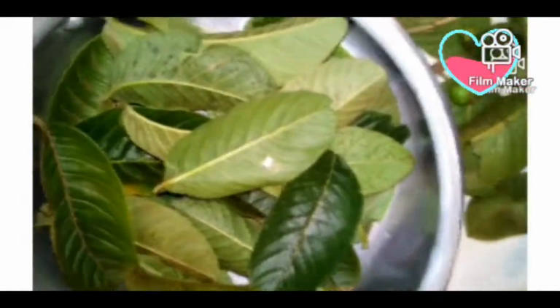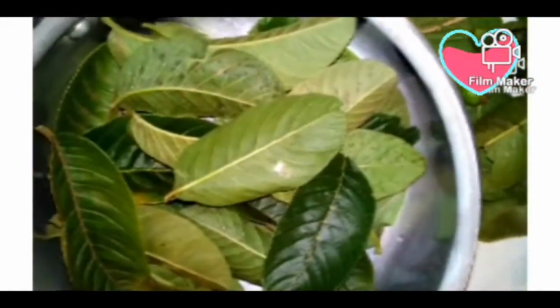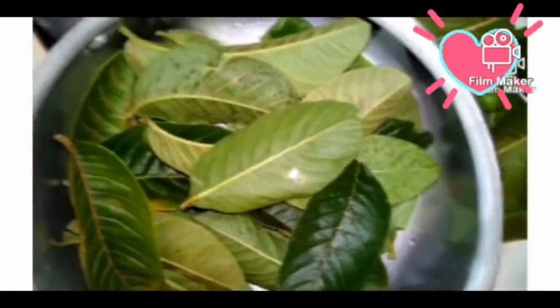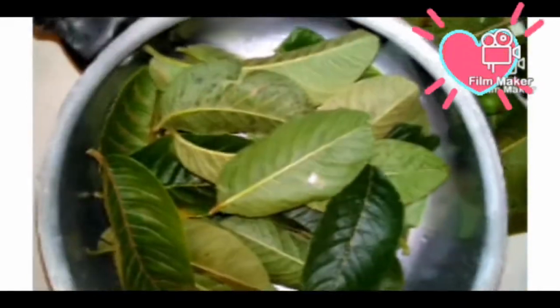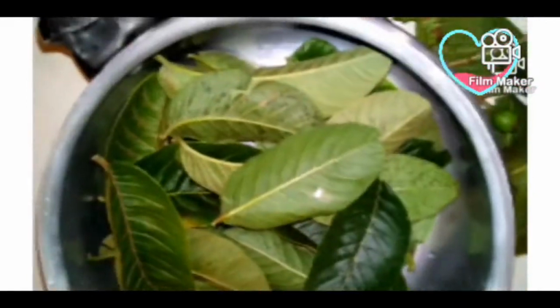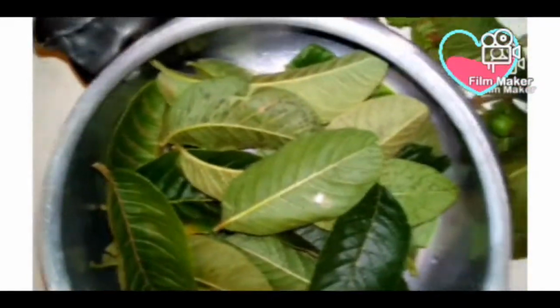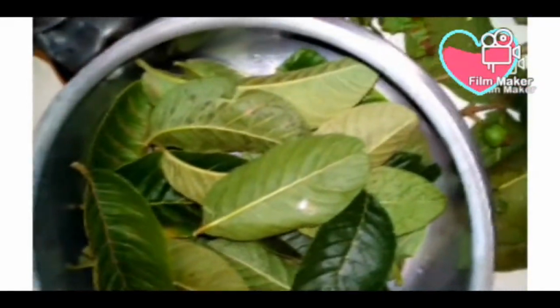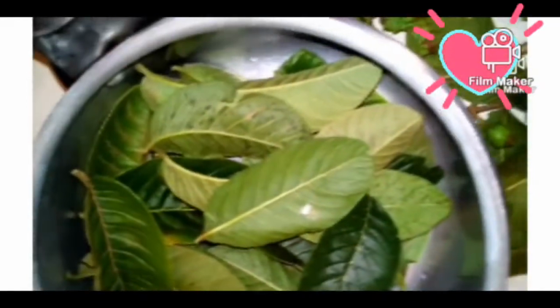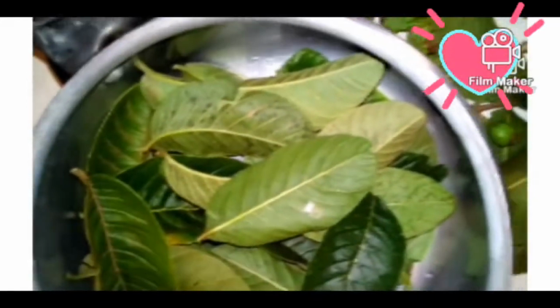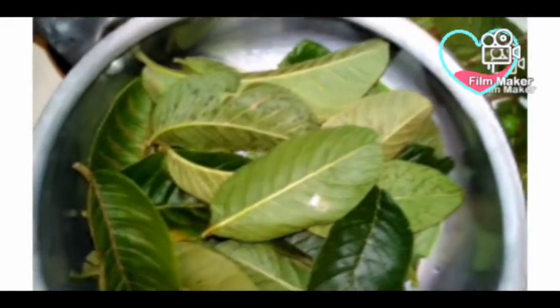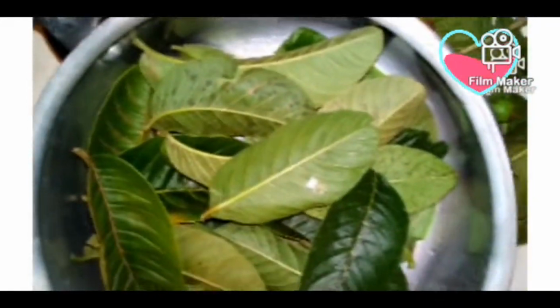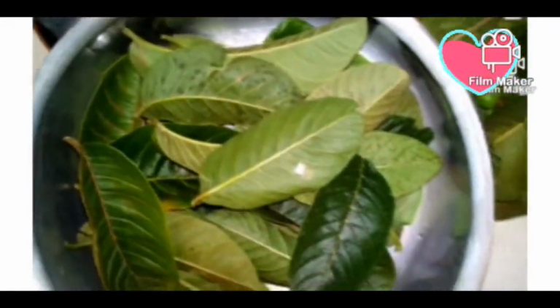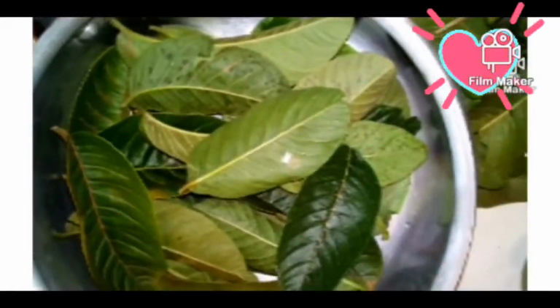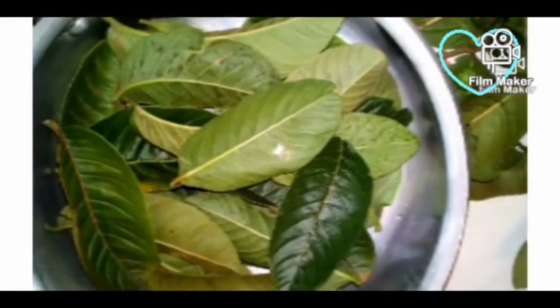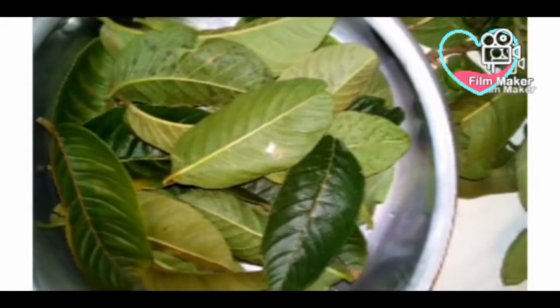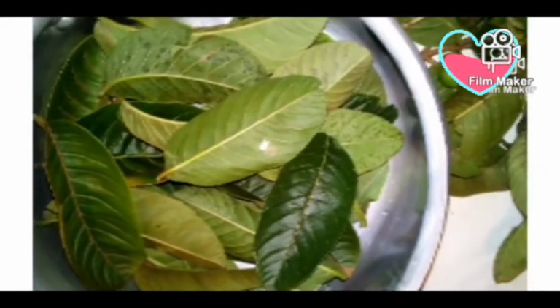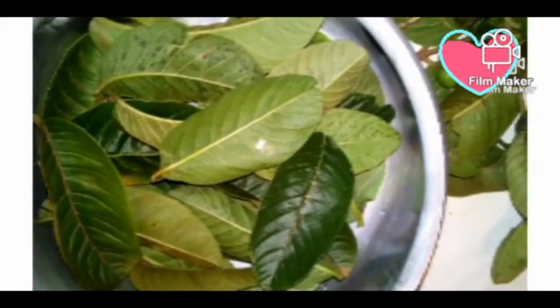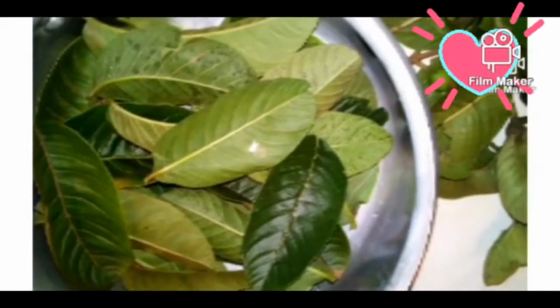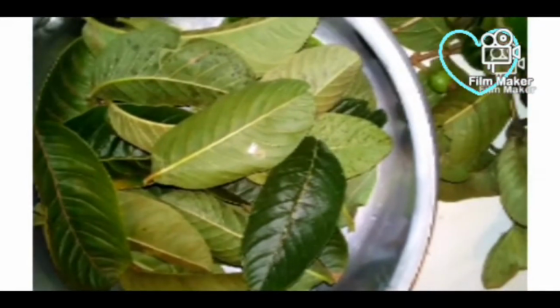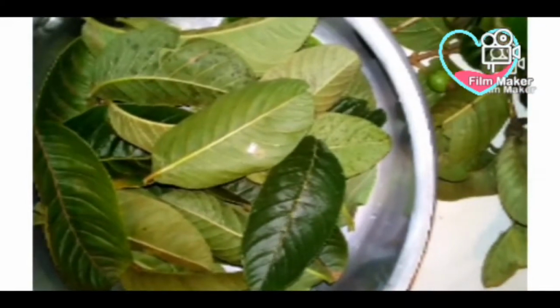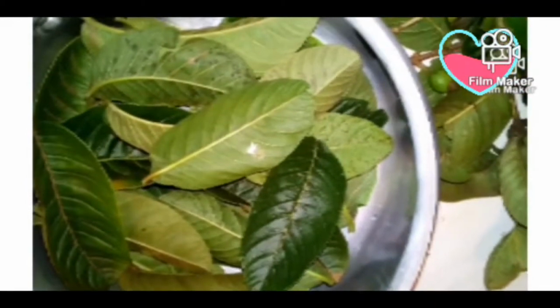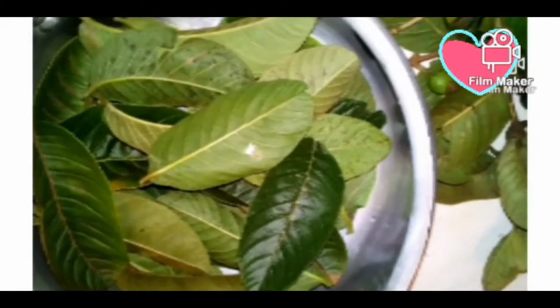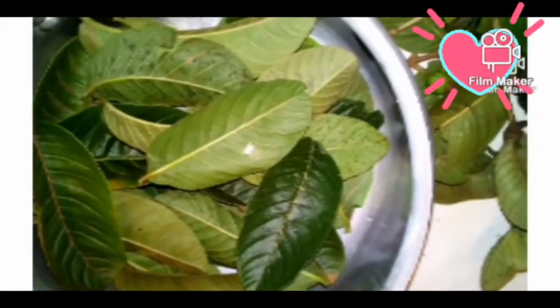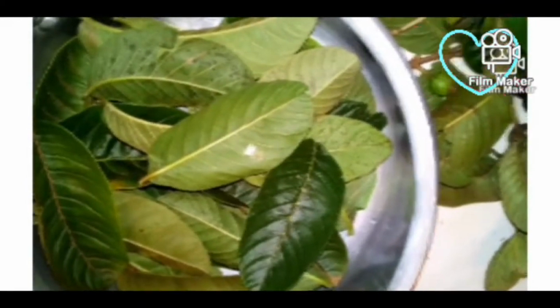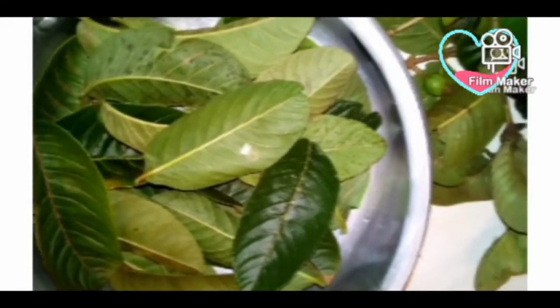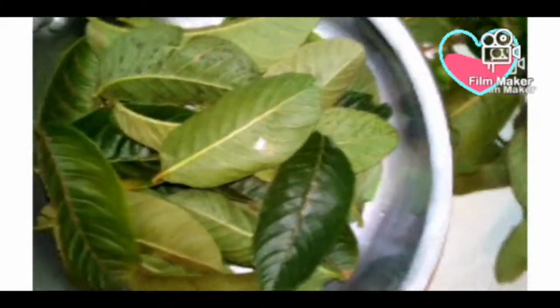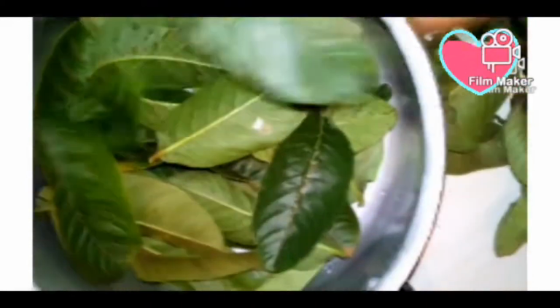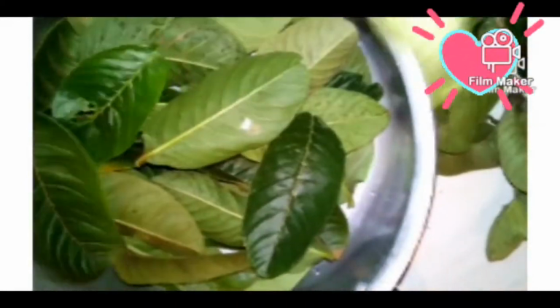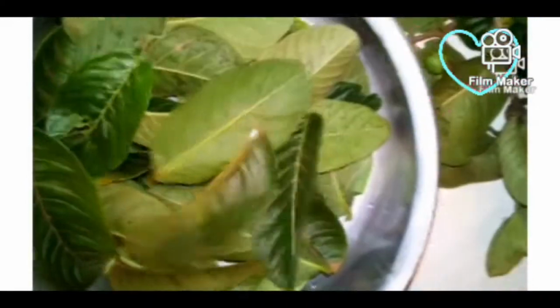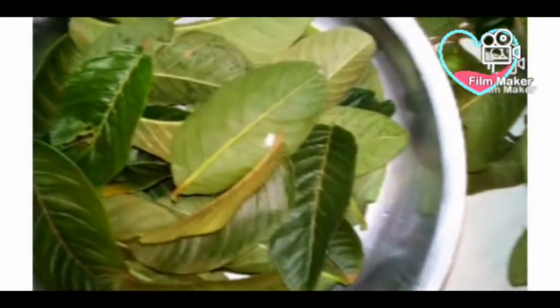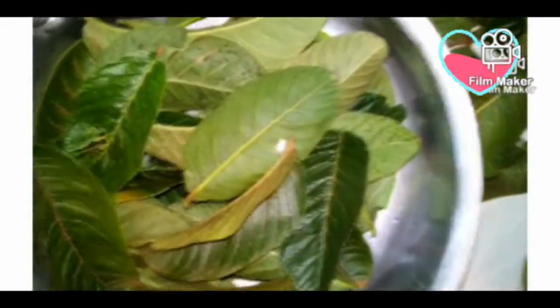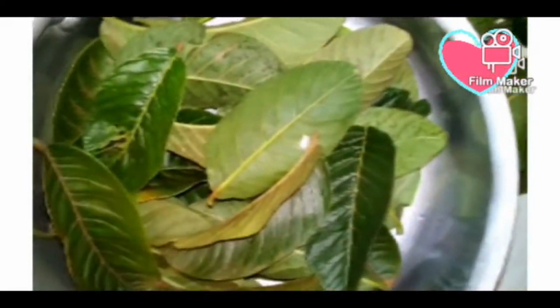There are many ways of using the guava water, but I will just leave it on my hair as a moisturizer.